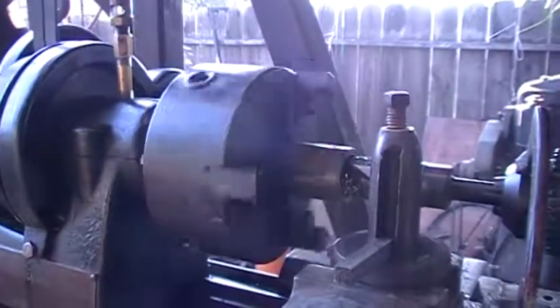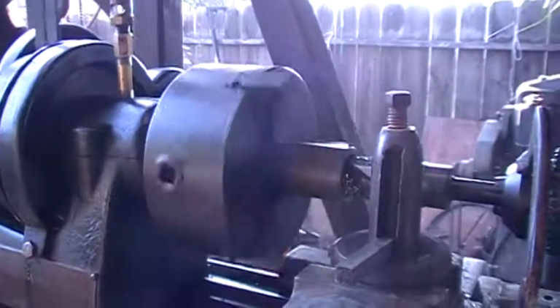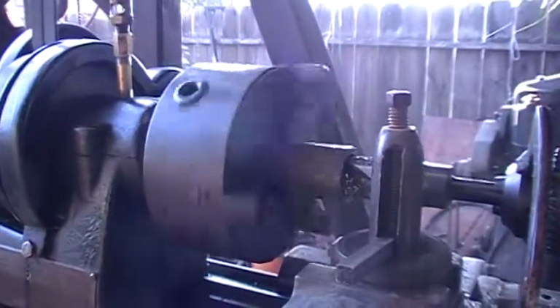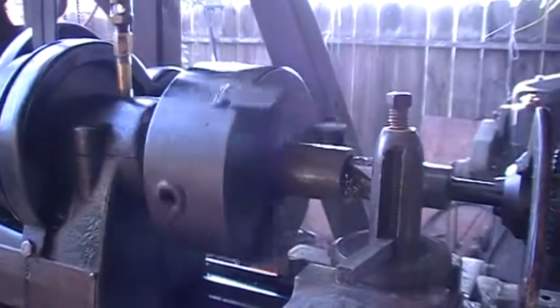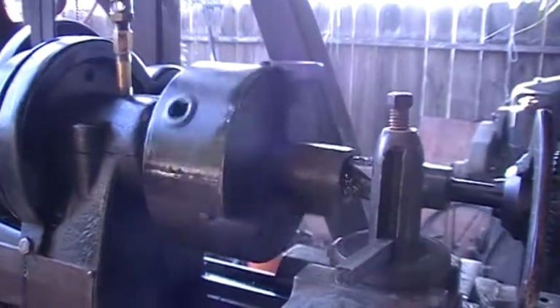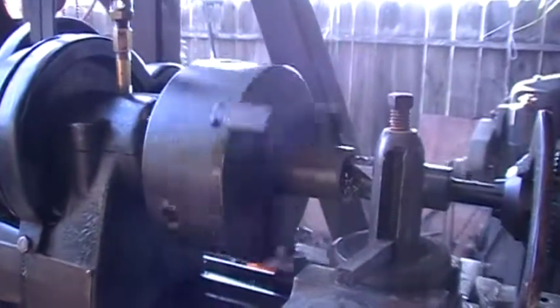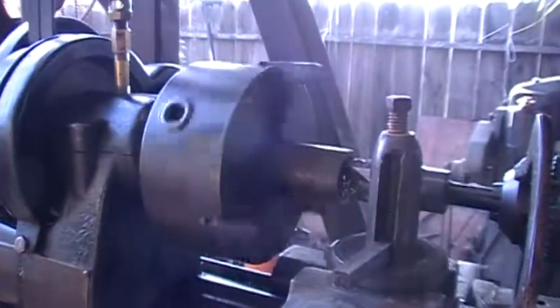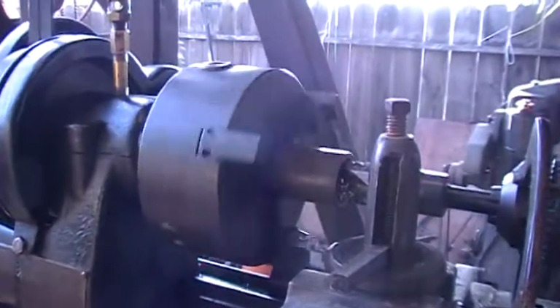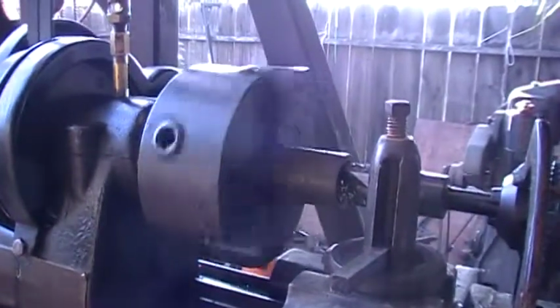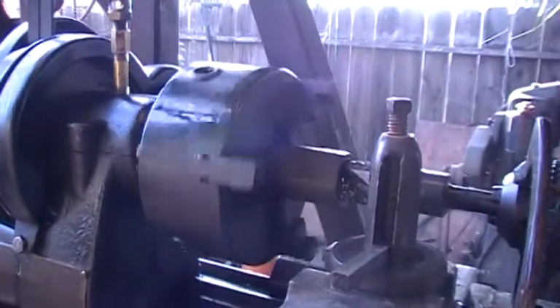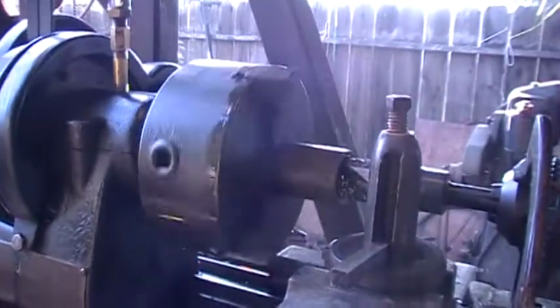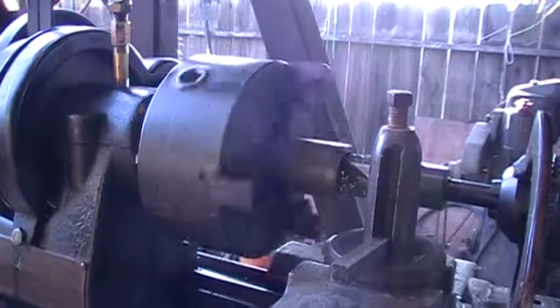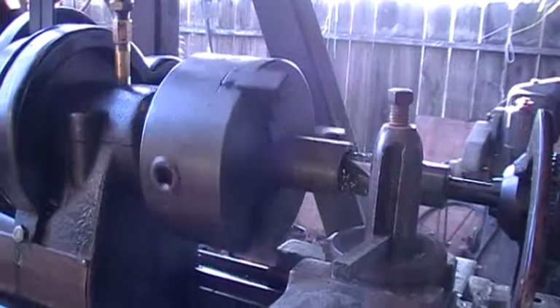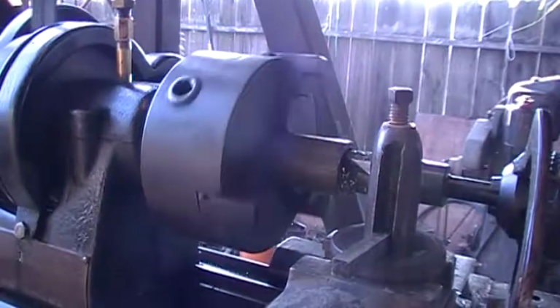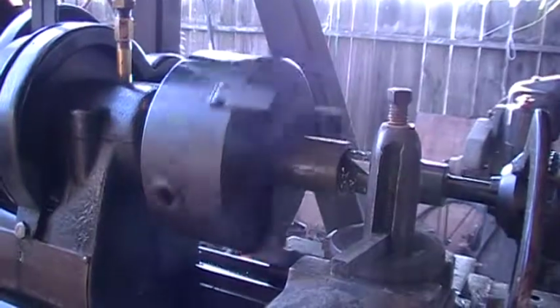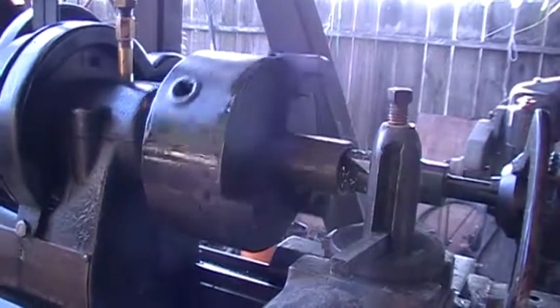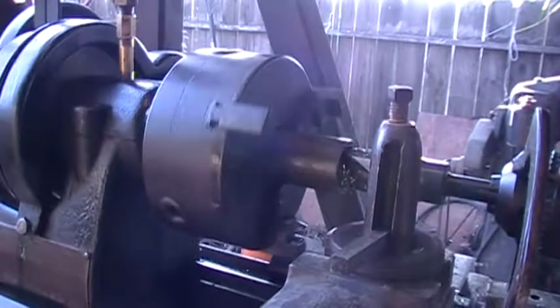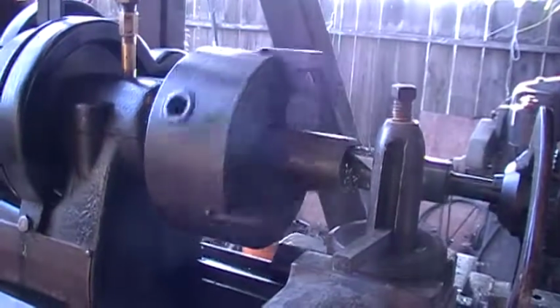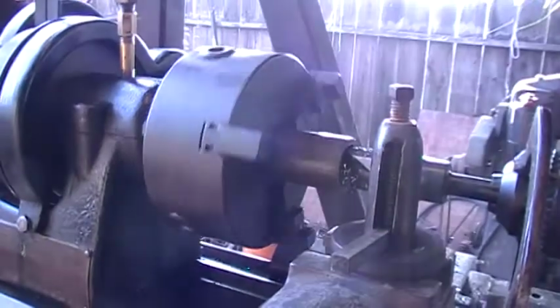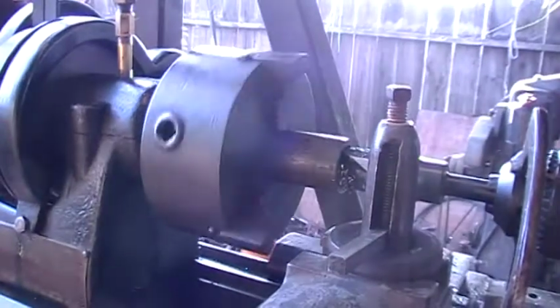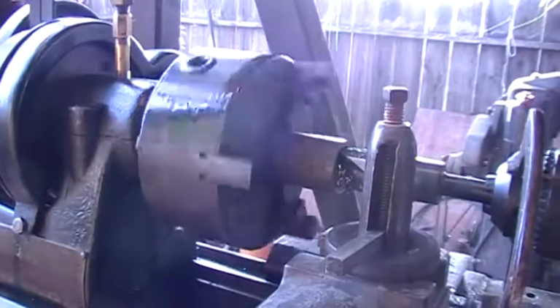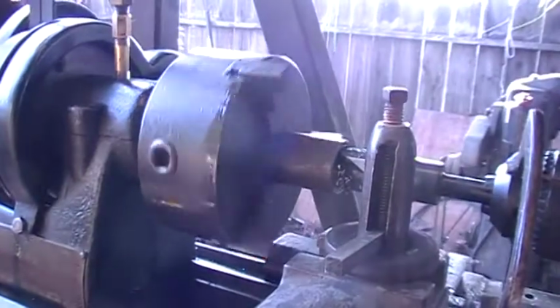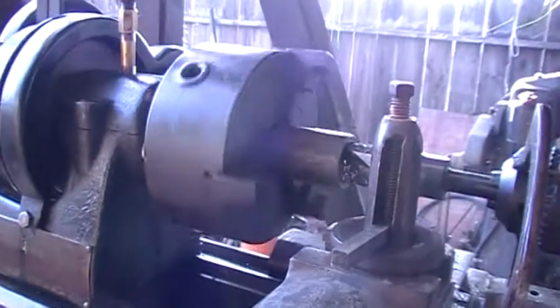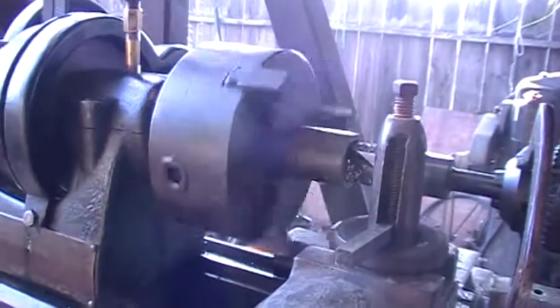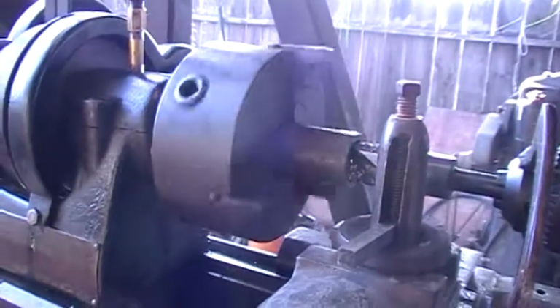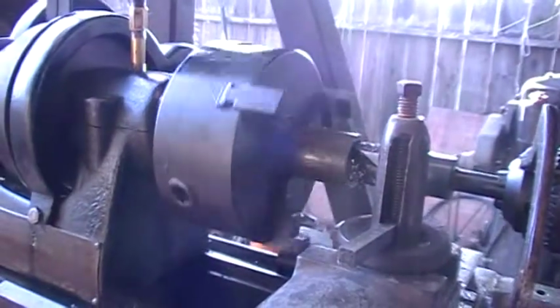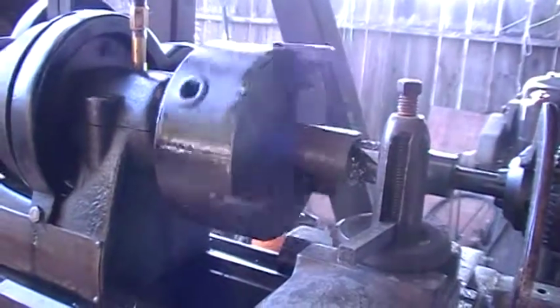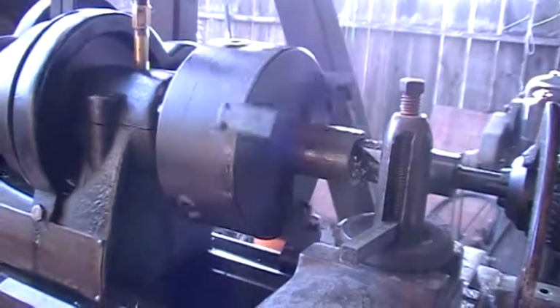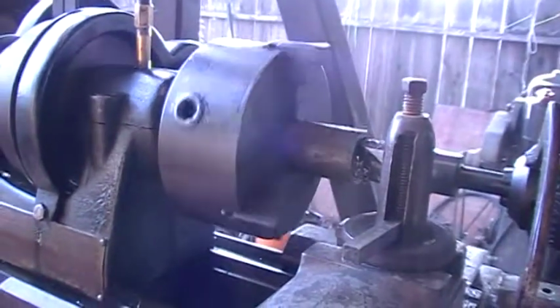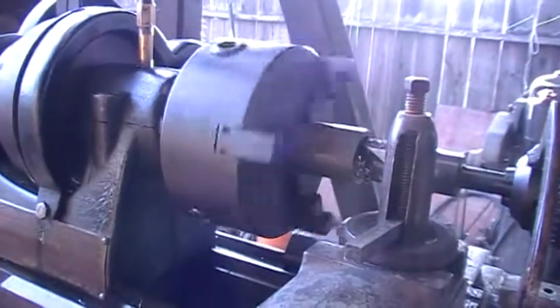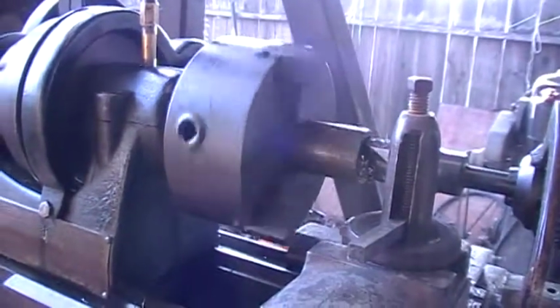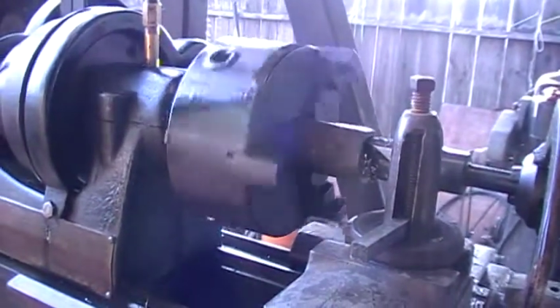I'm boring out these hinges — they'll go over the hinge pin.